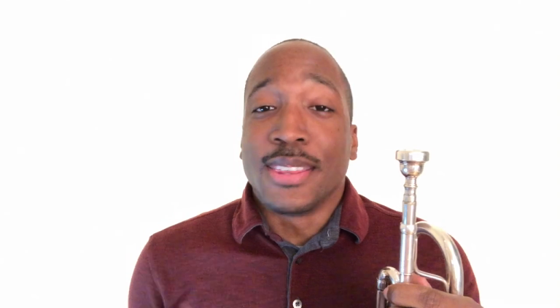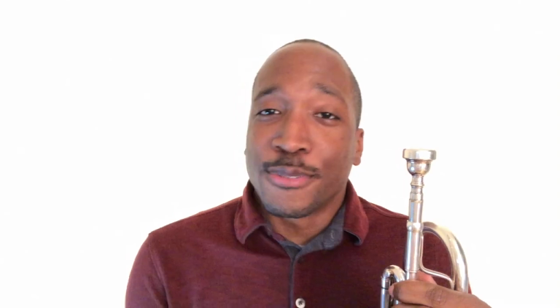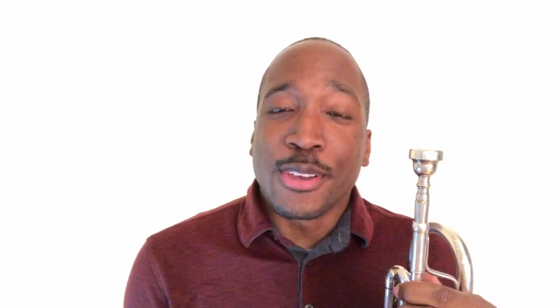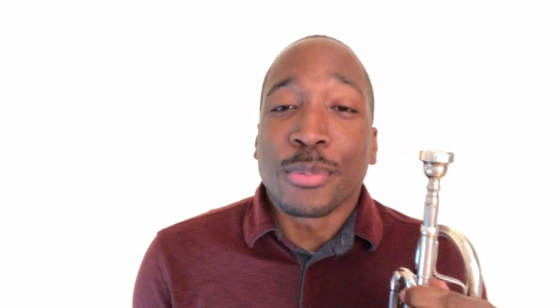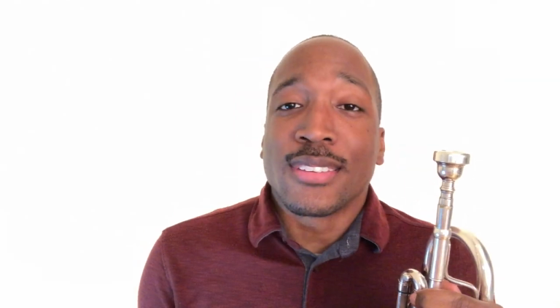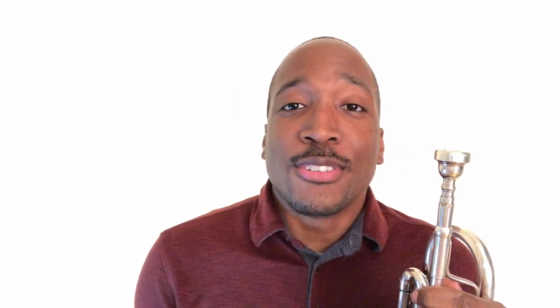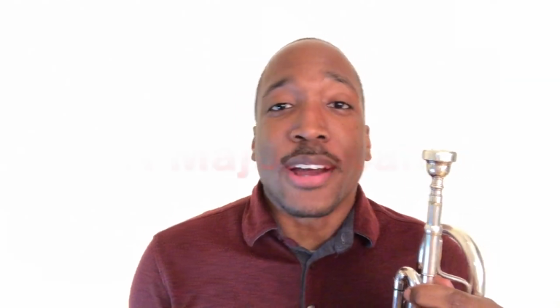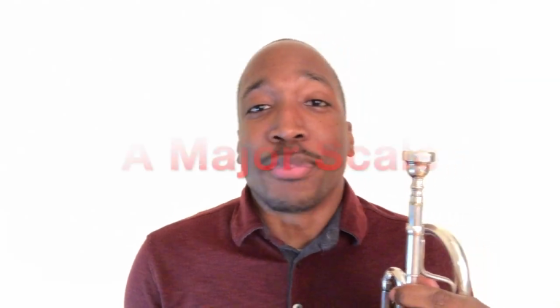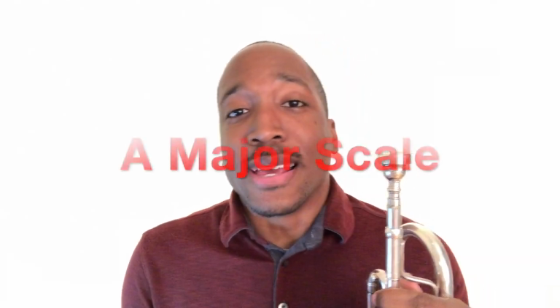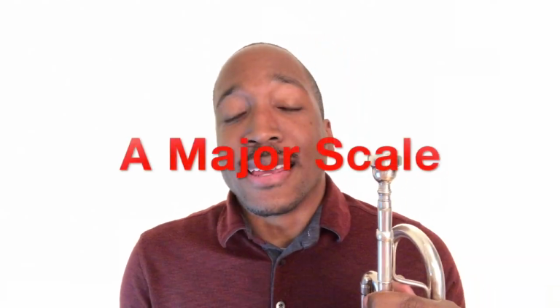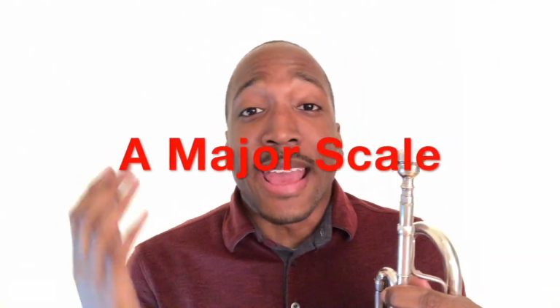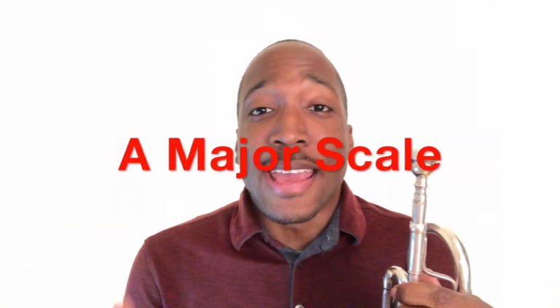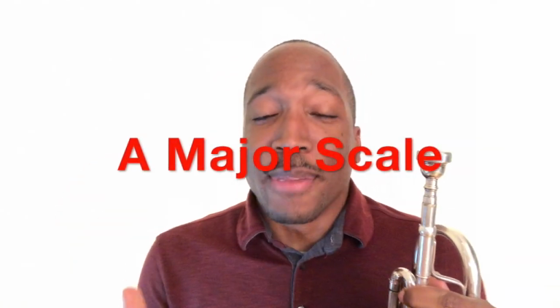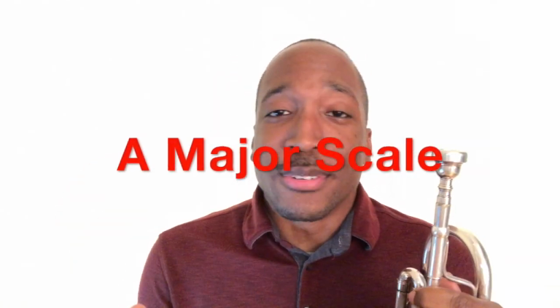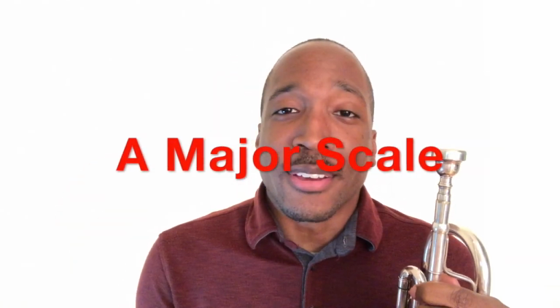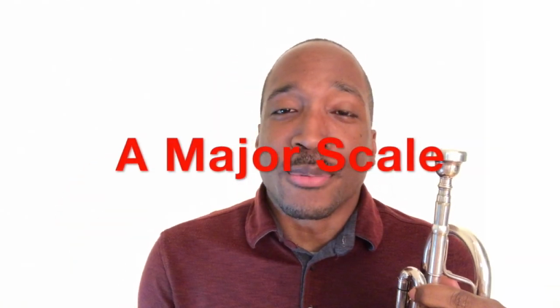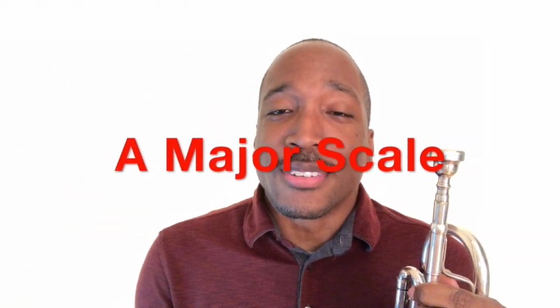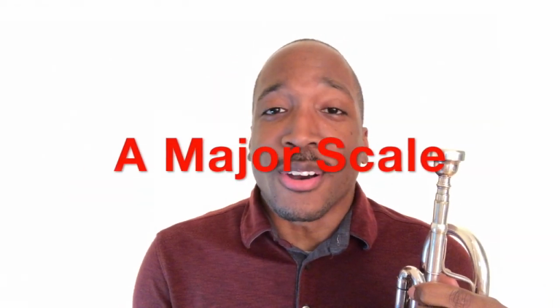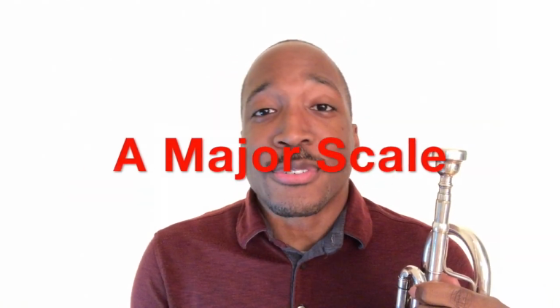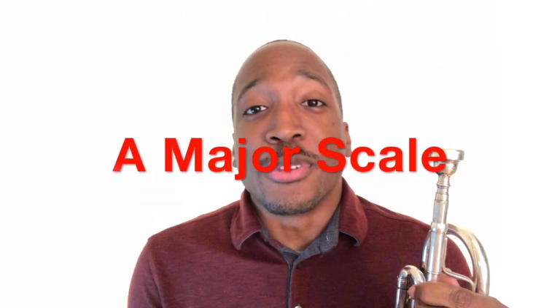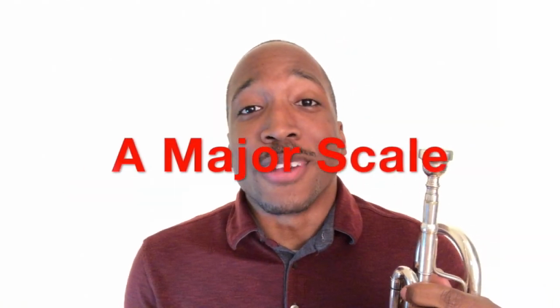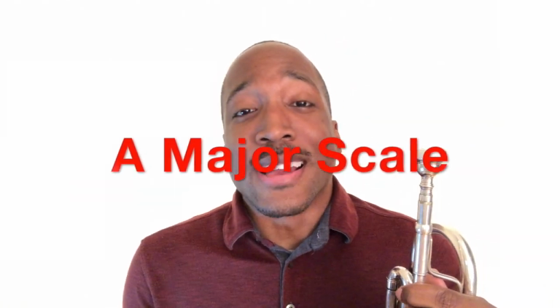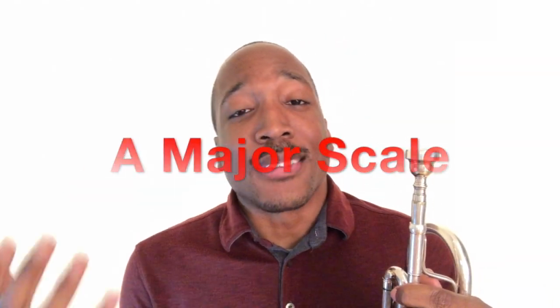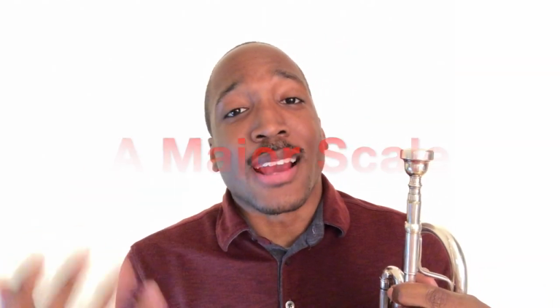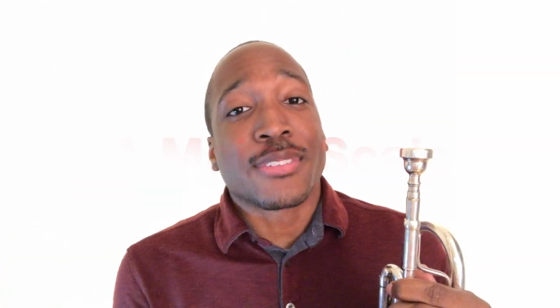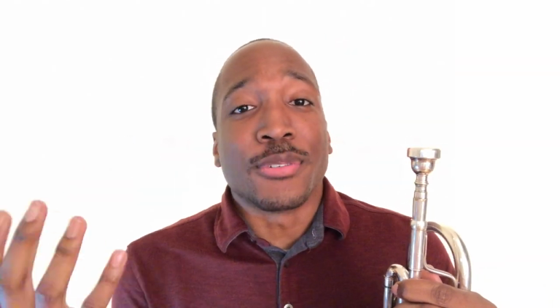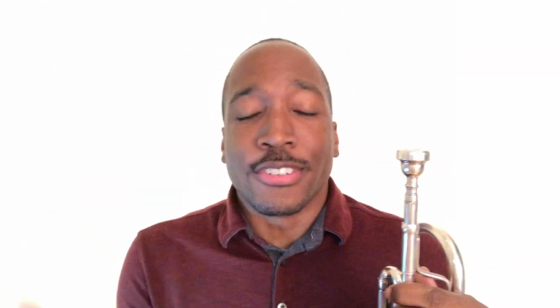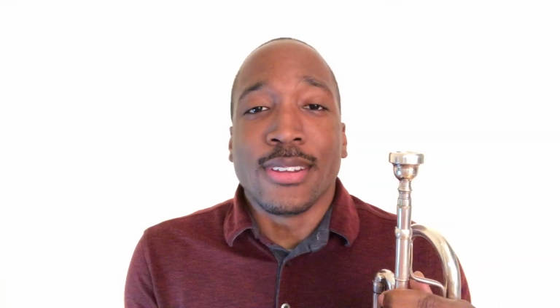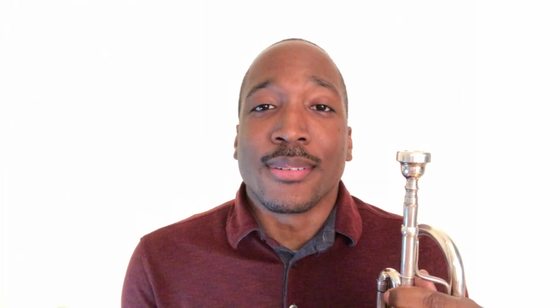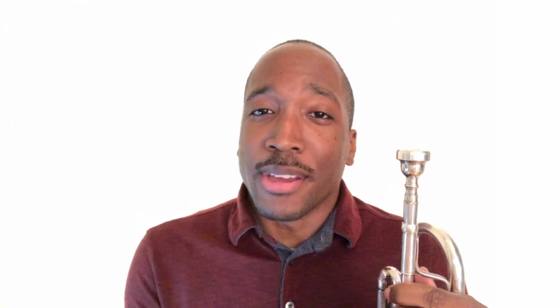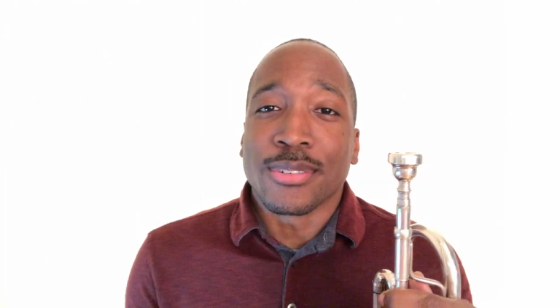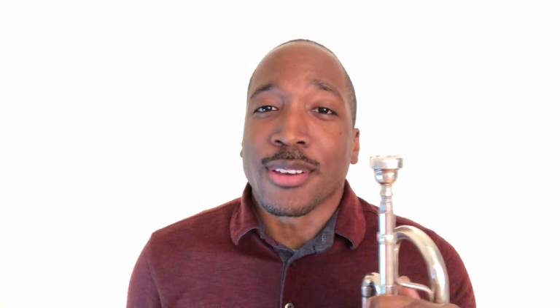In this video, I'm going to teach you how to play the A major scale, which is also known as the concert G major scale.